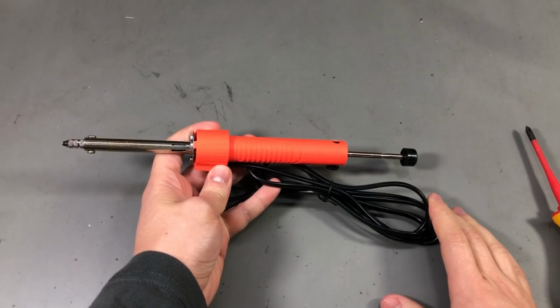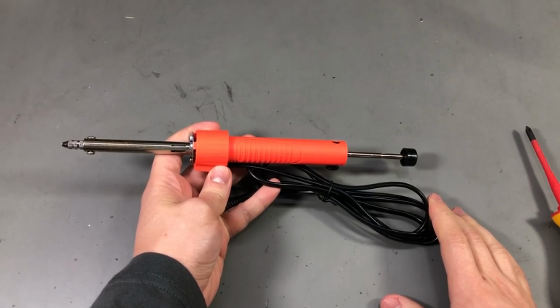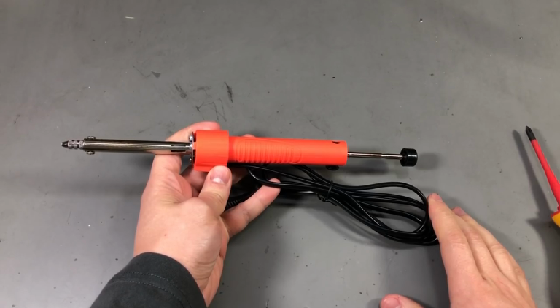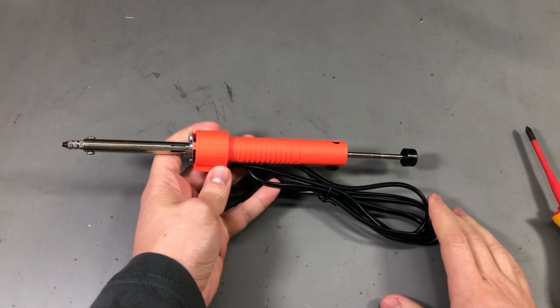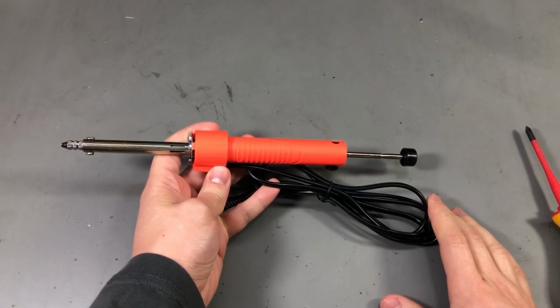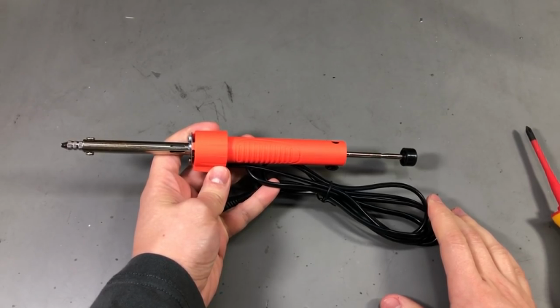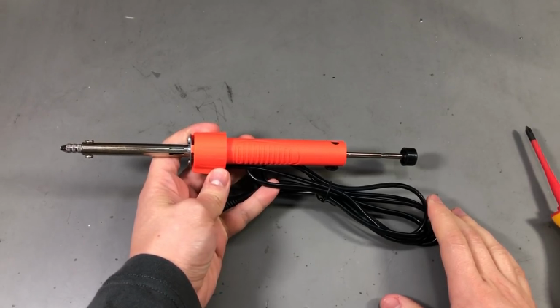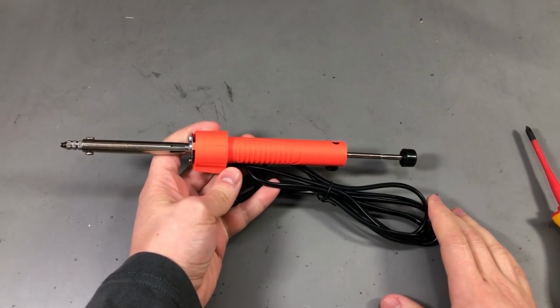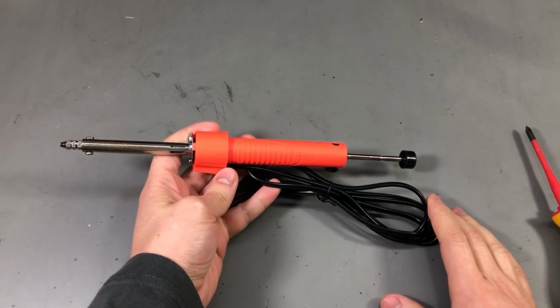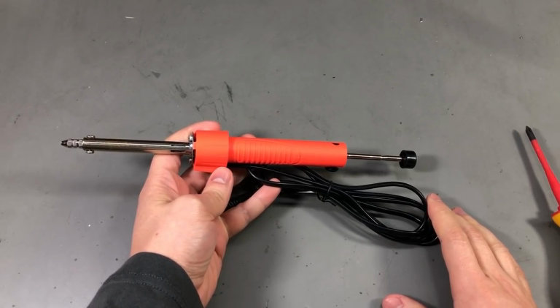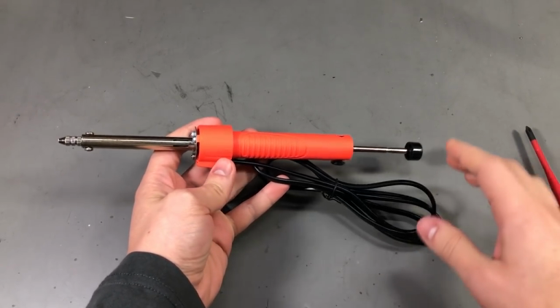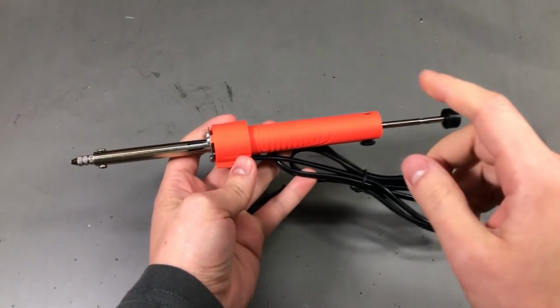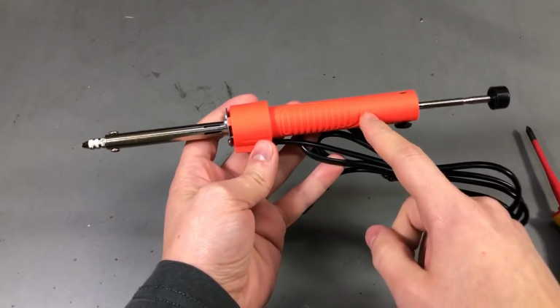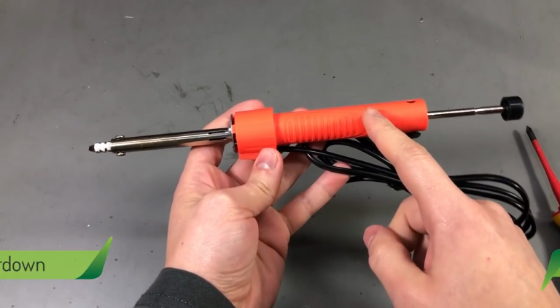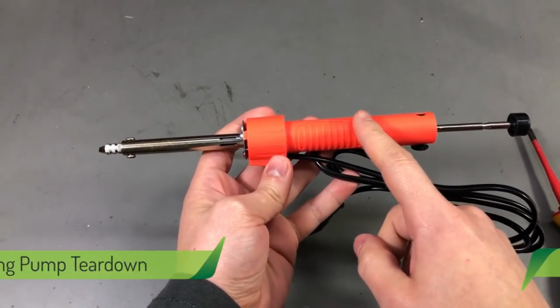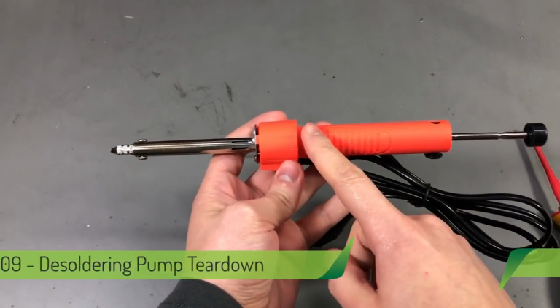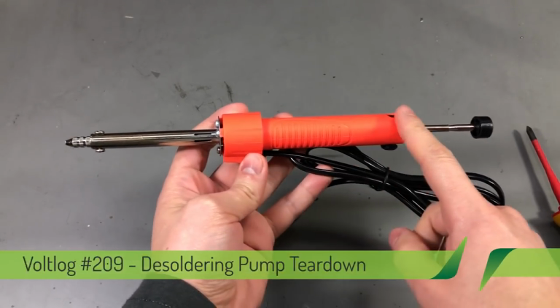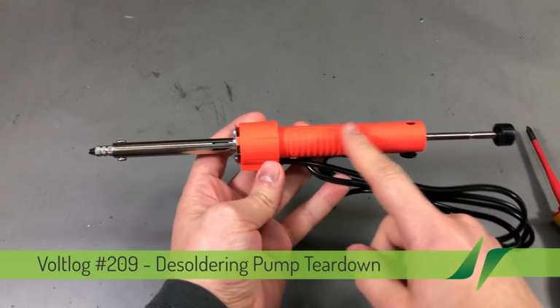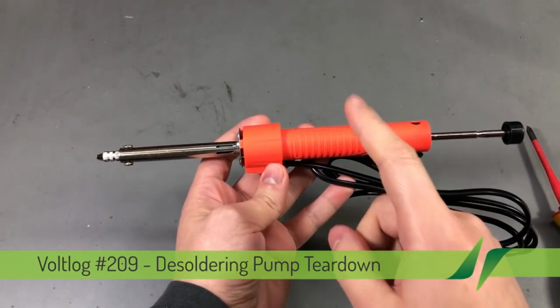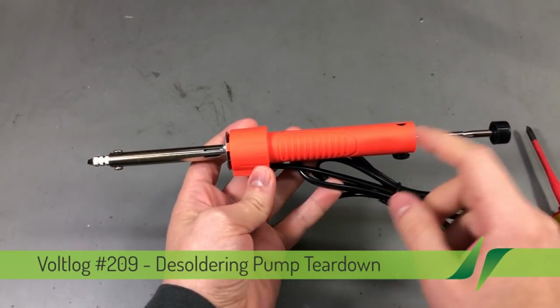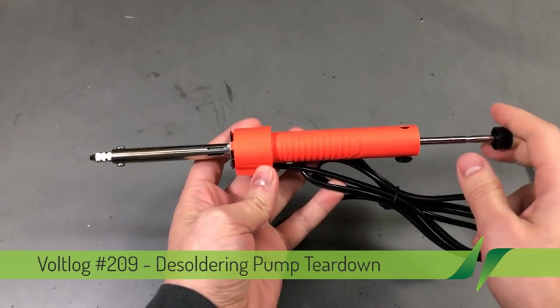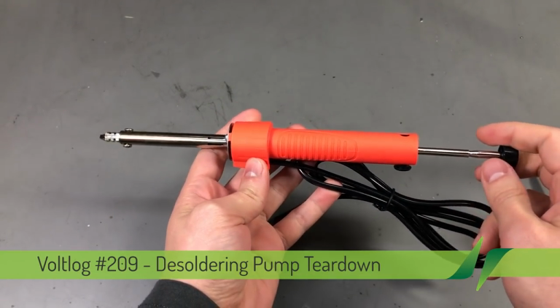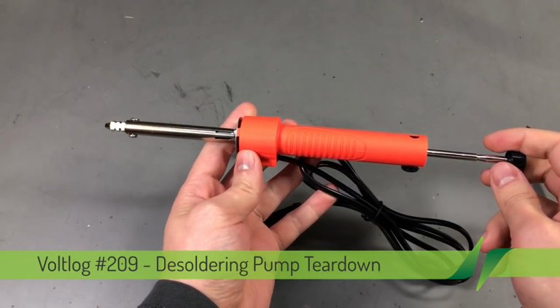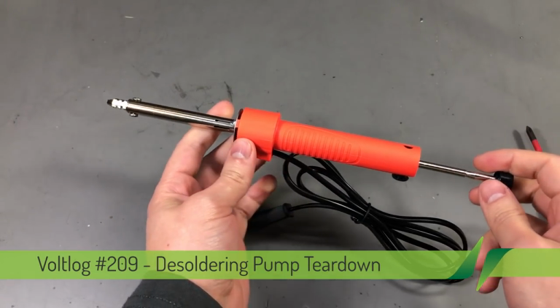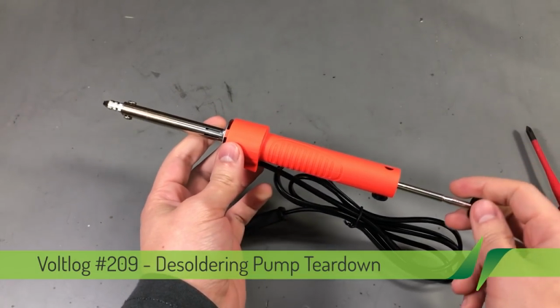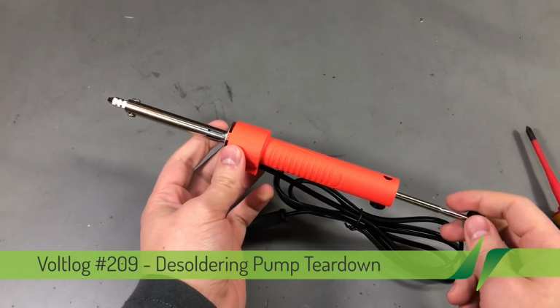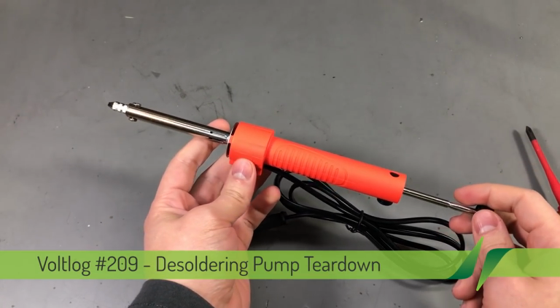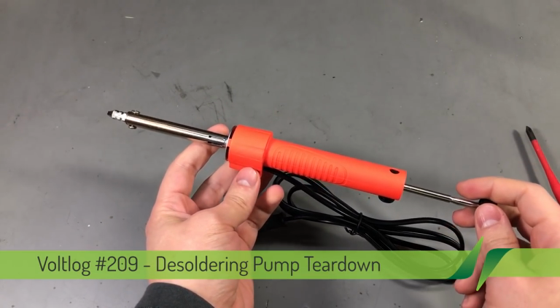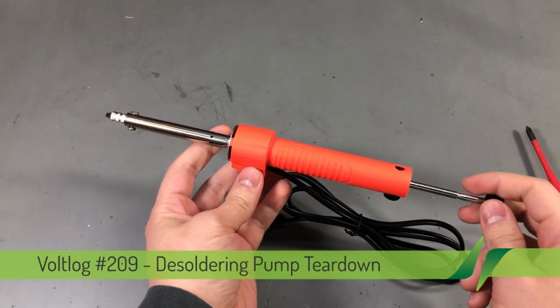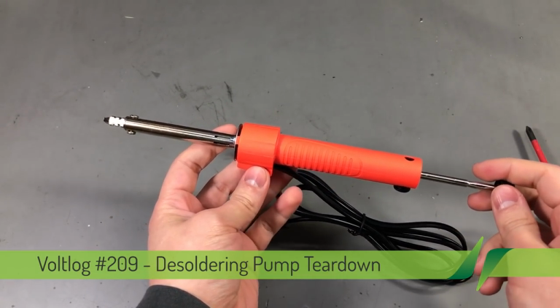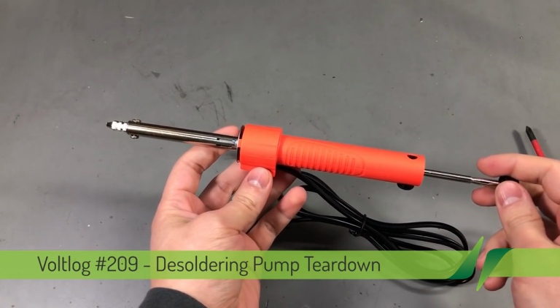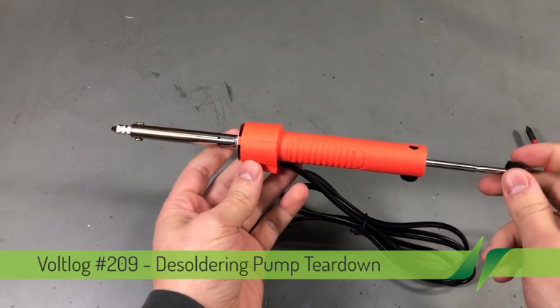Welcome to a new vlog. Today we're doing a teardown of this electric desoldering pump which I showed in a previous mailbag video.